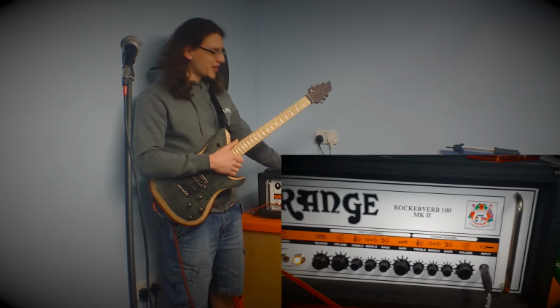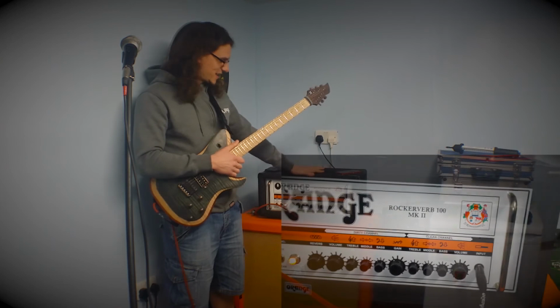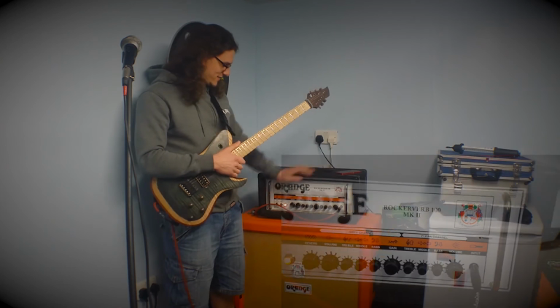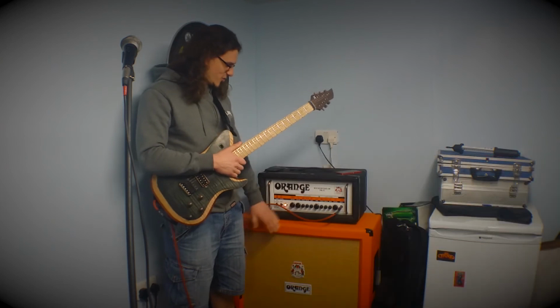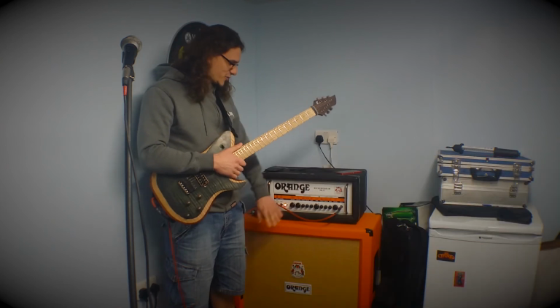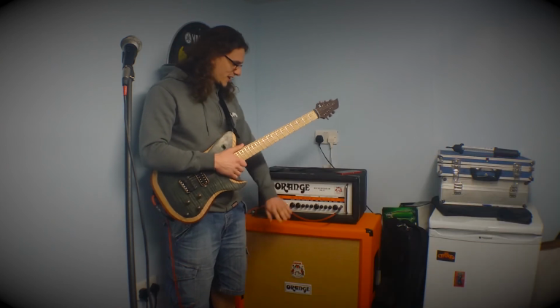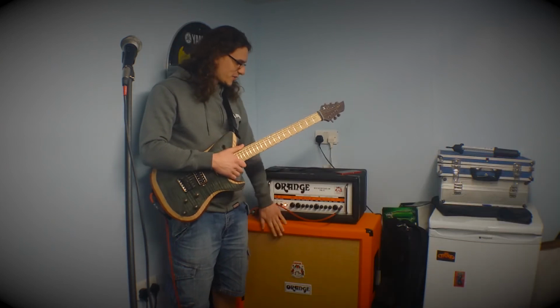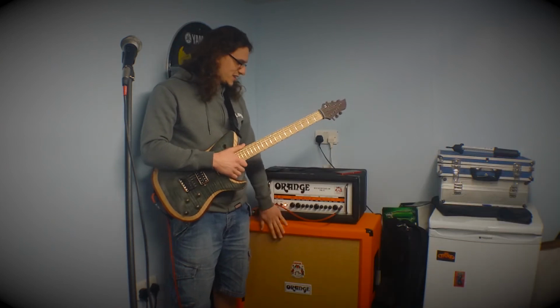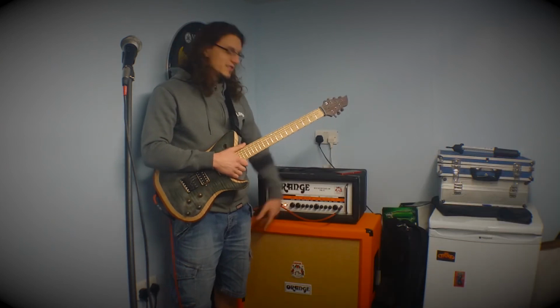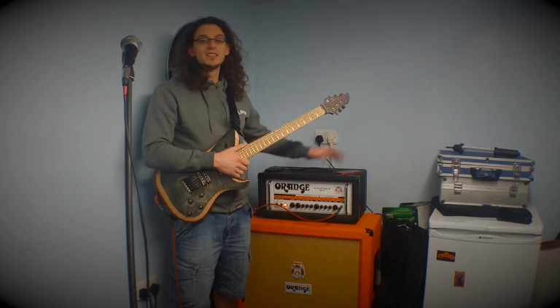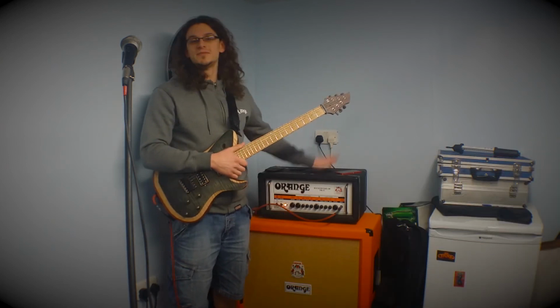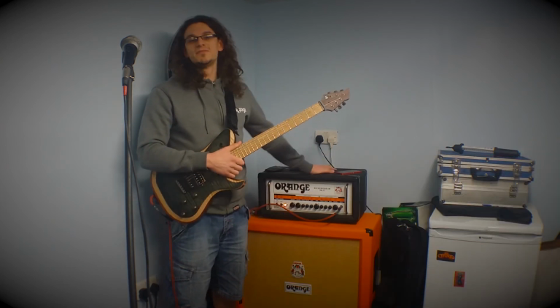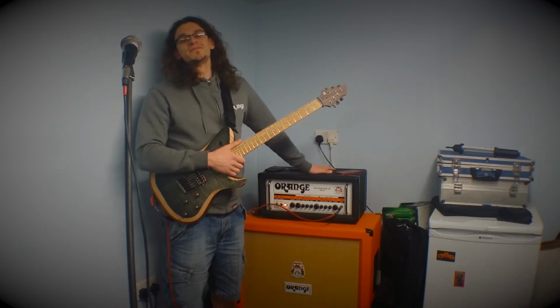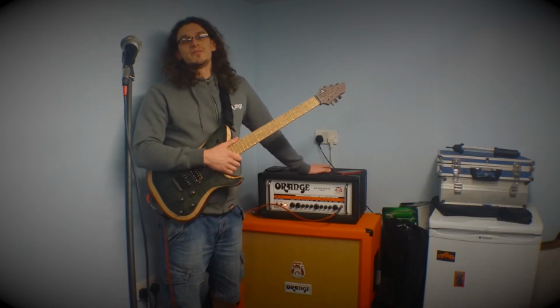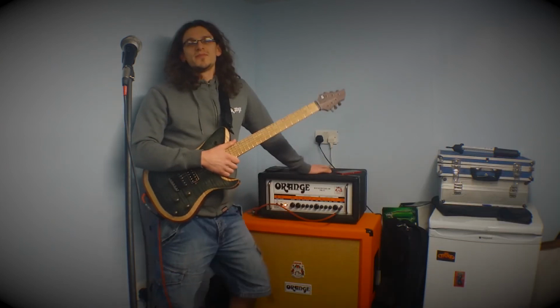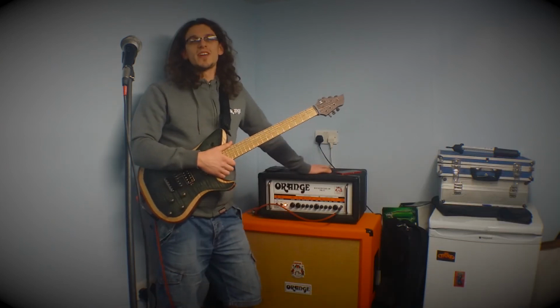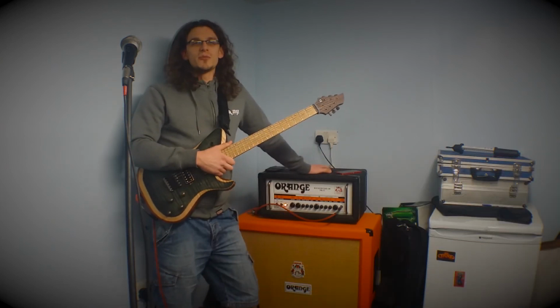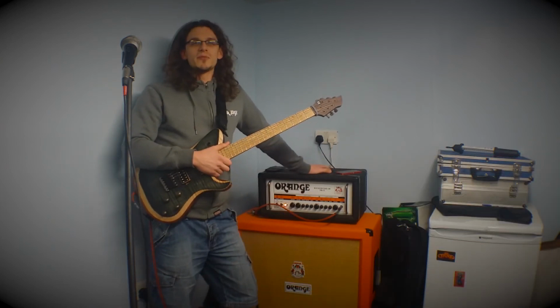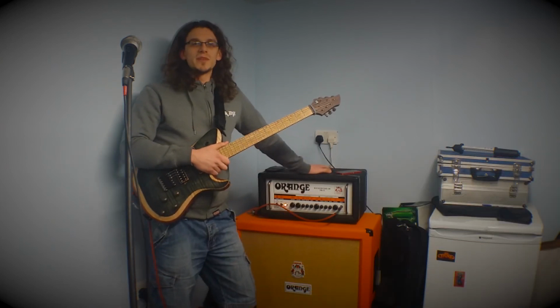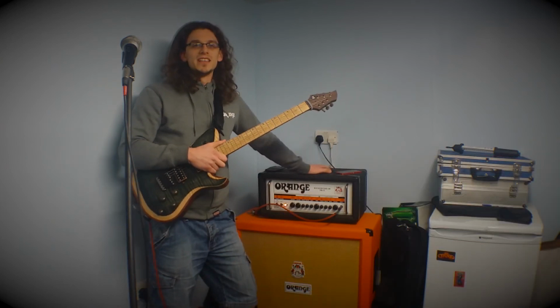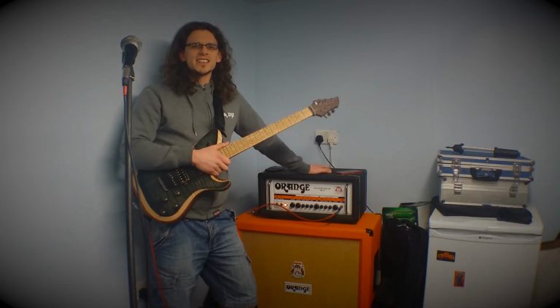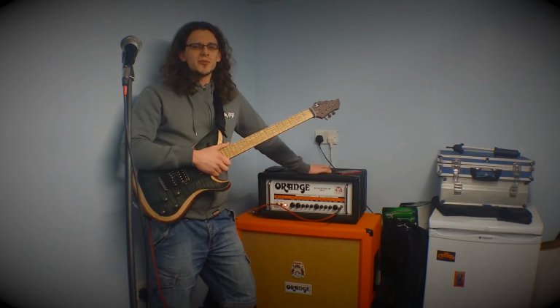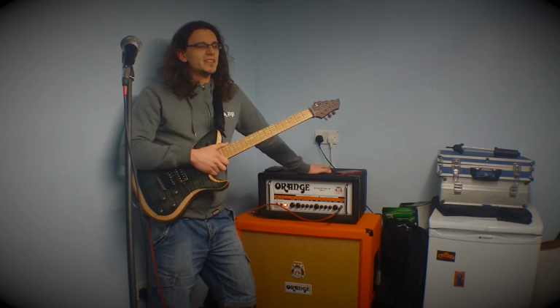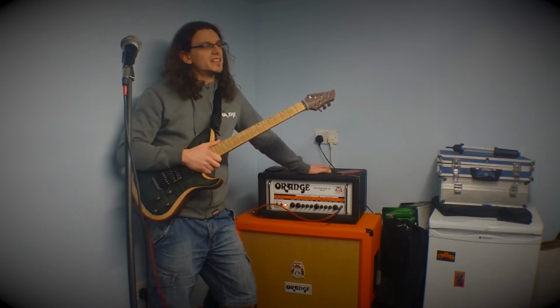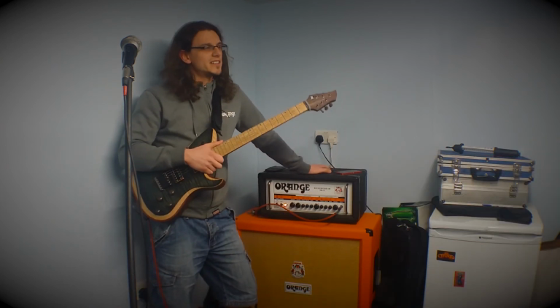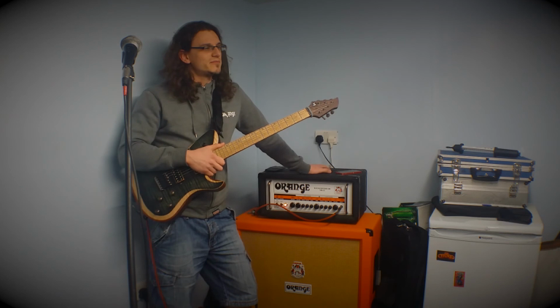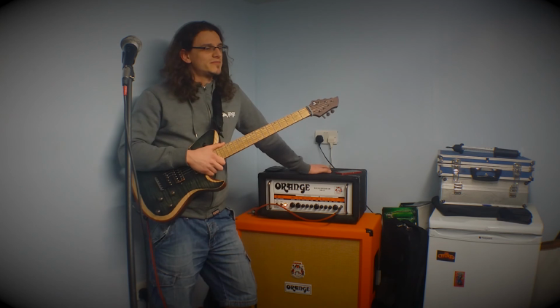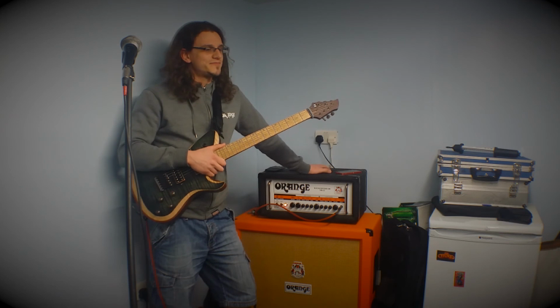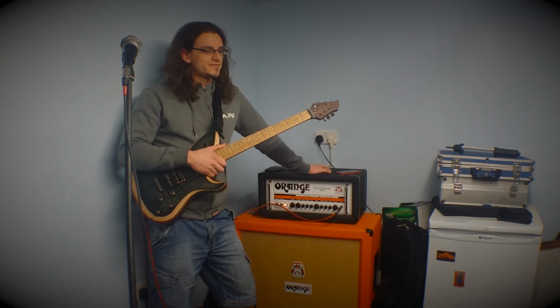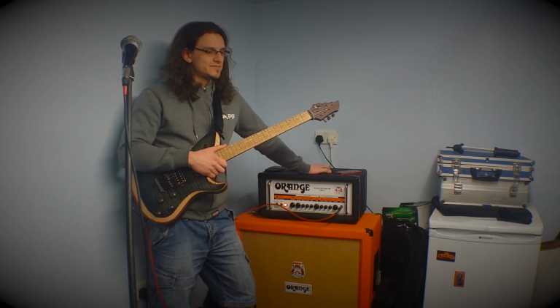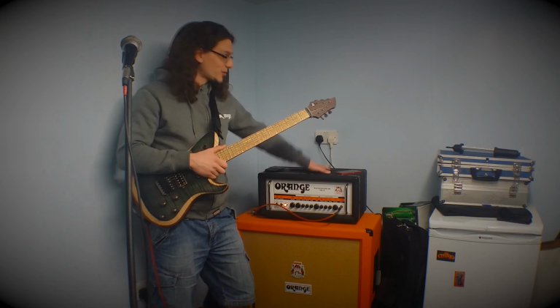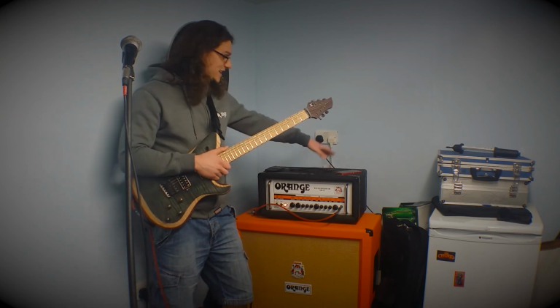It's my 4x12 cabinet. Favourite bit about my whole rig — probably this.